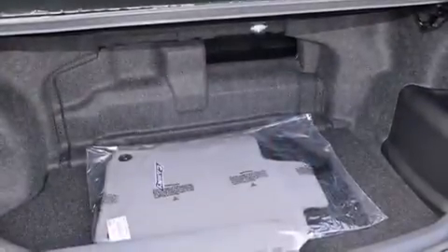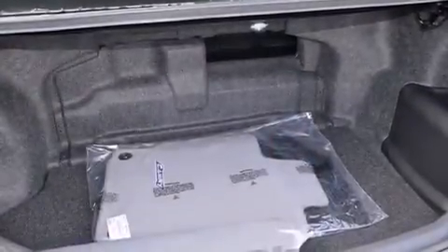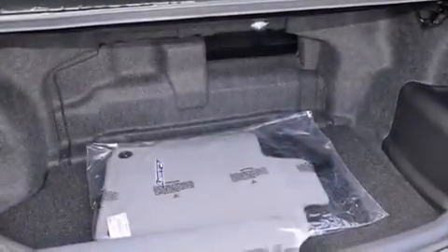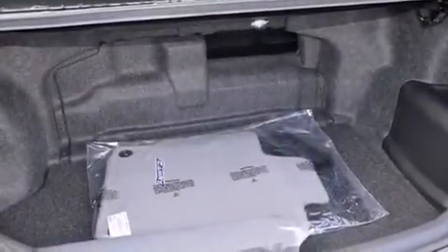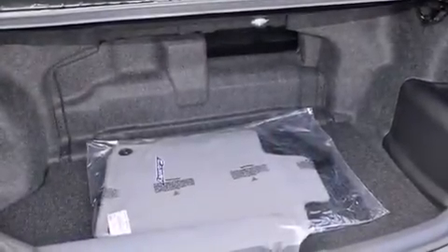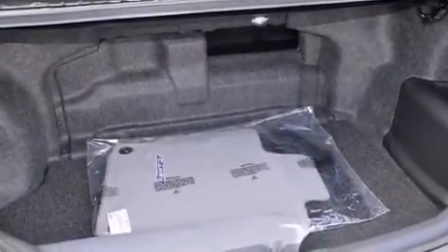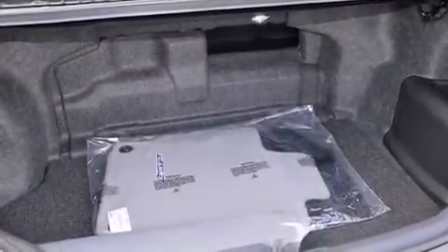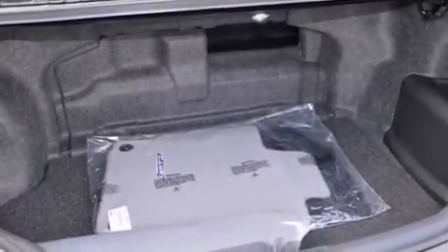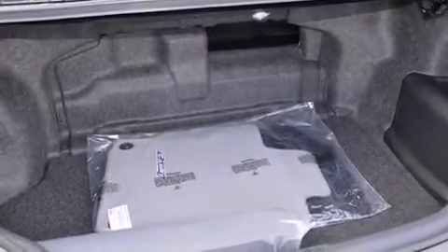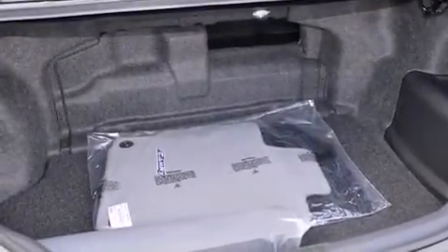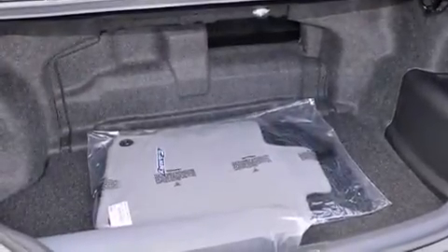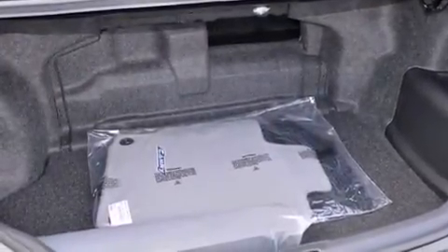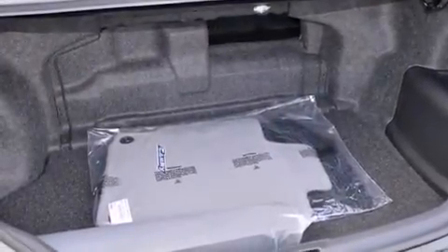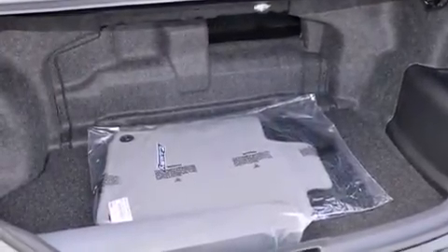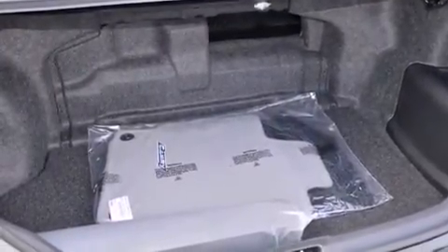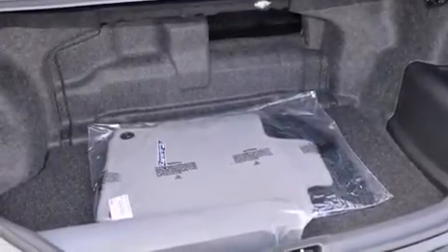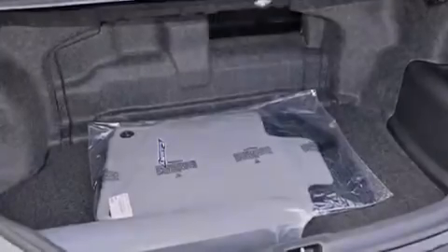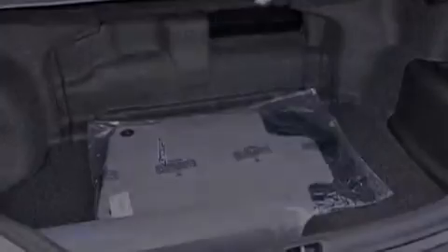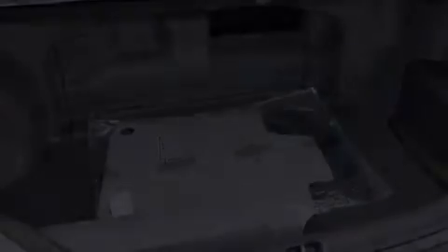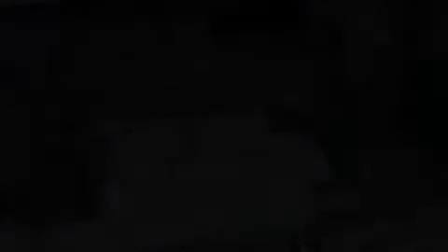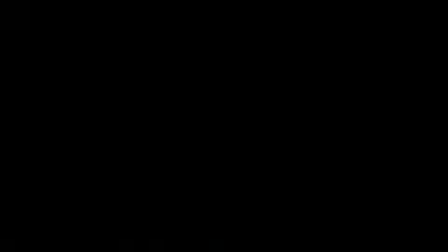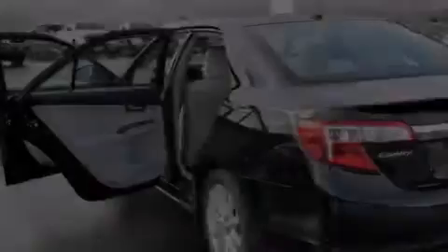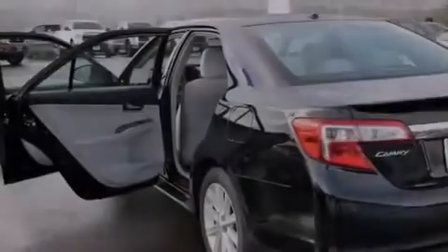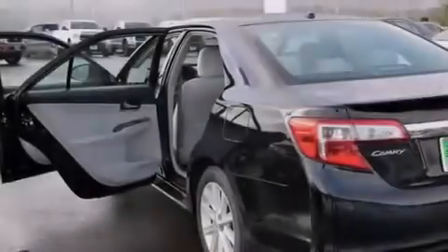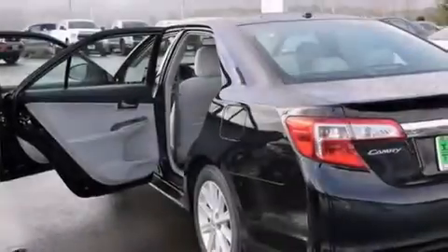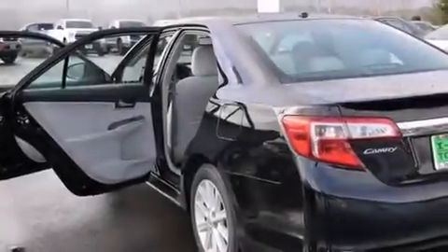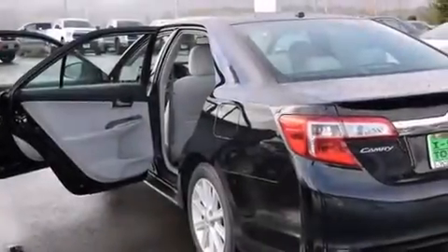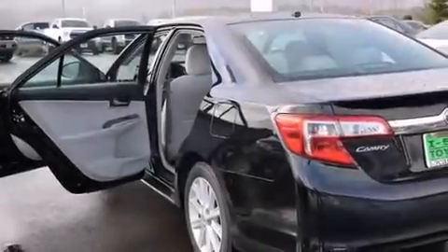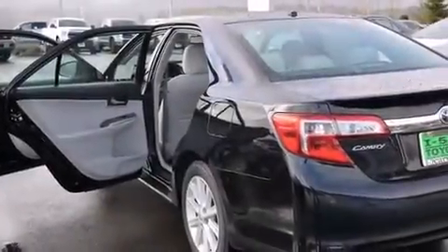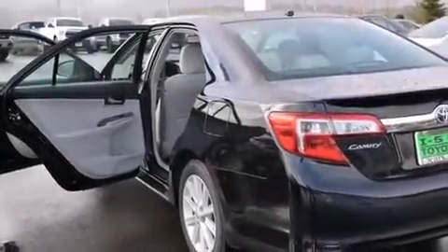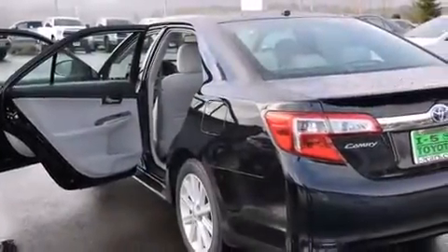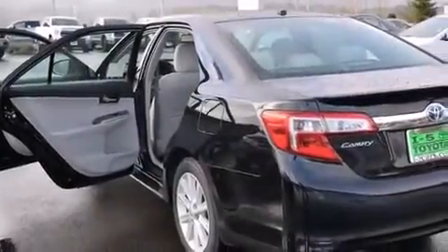Also included are steering wheel mounting controls, an auto-dimming rearview mirror, external temperature display, and an auxiliary power outlet.